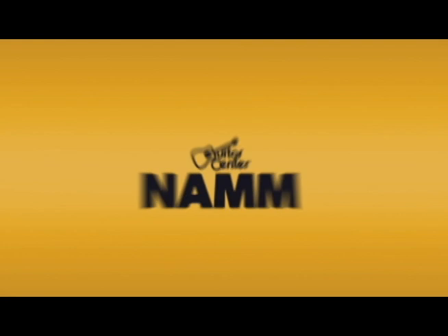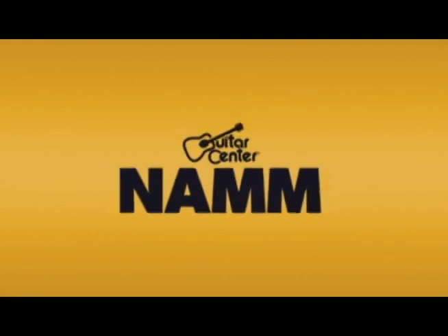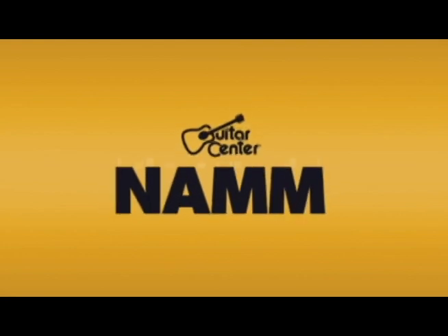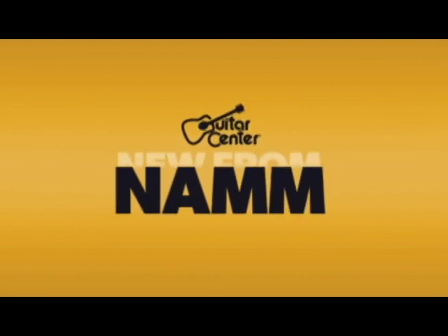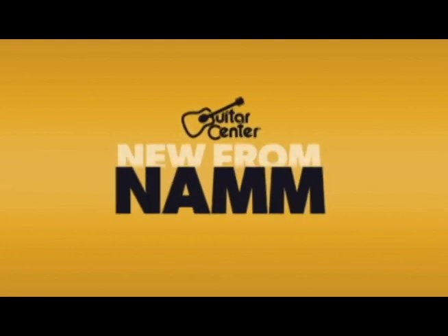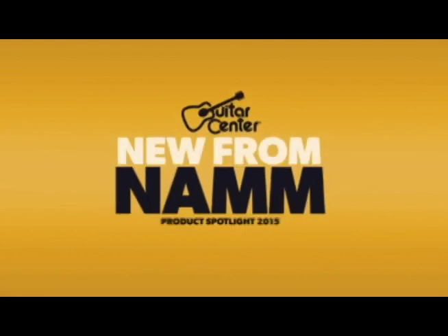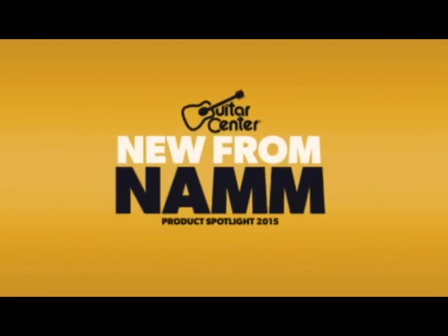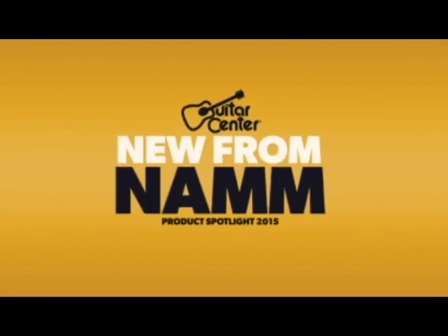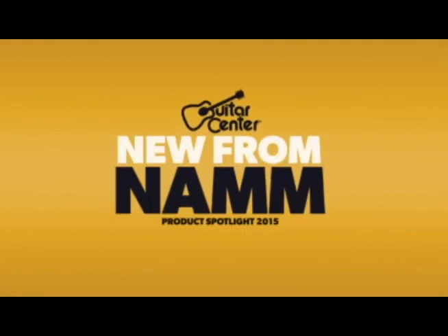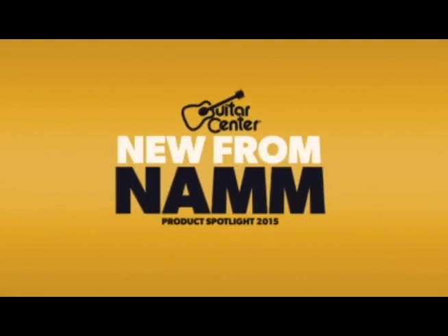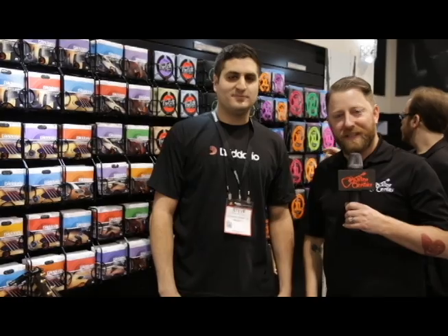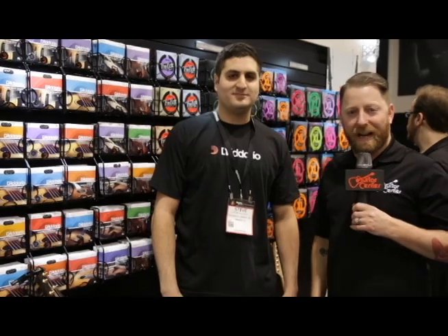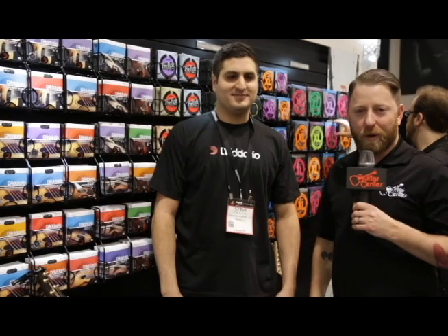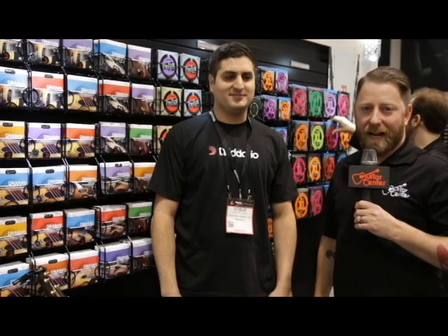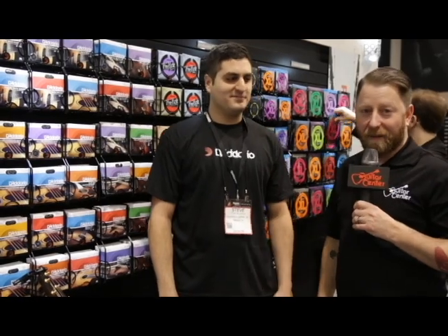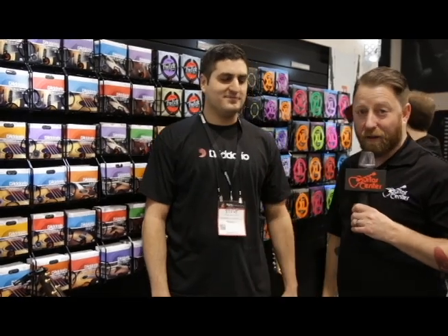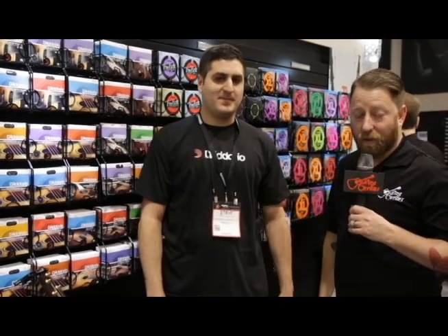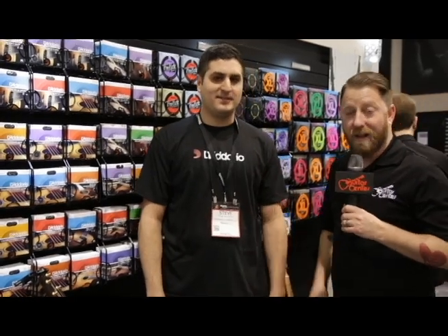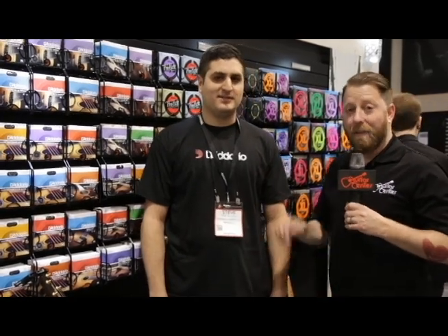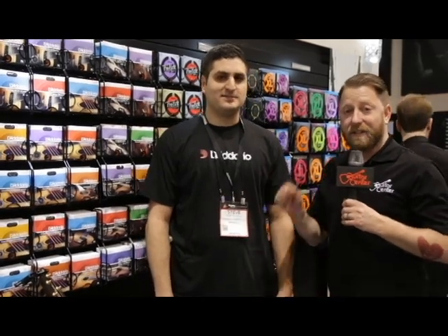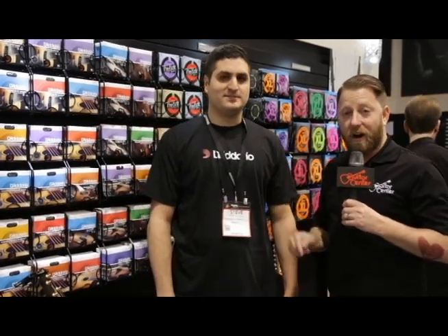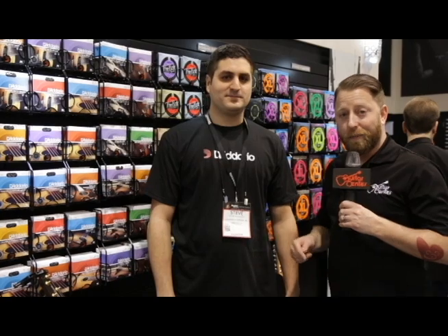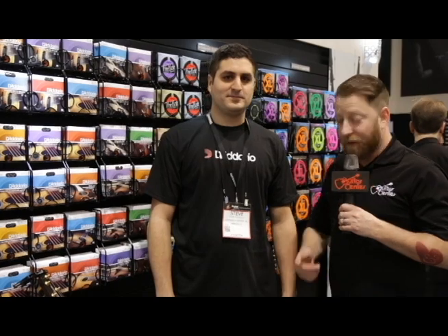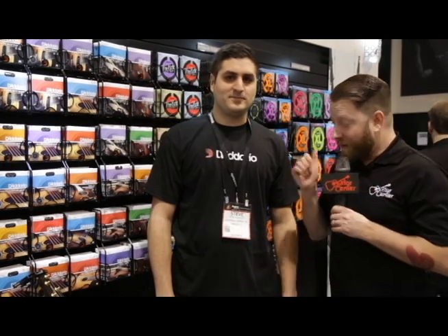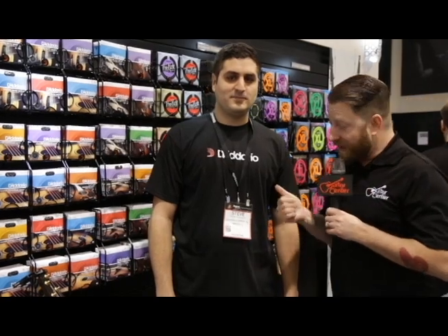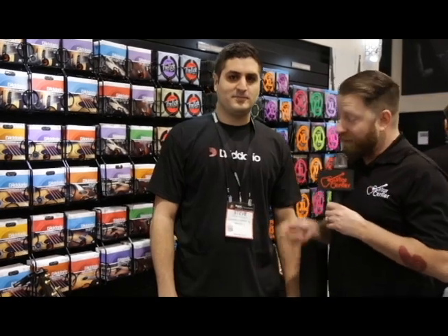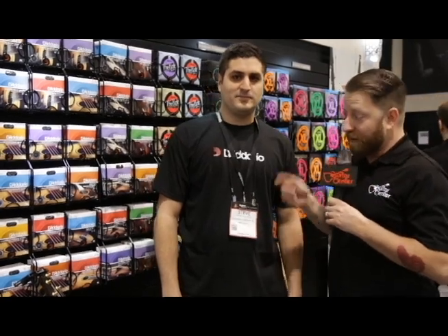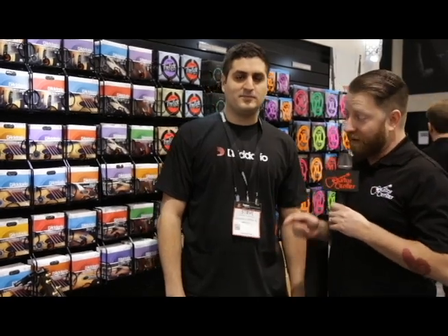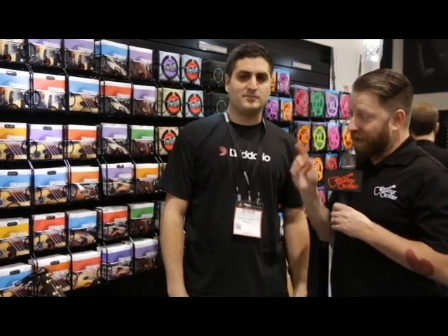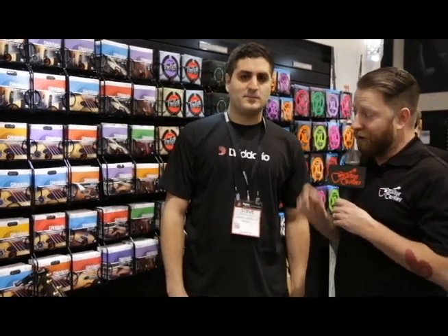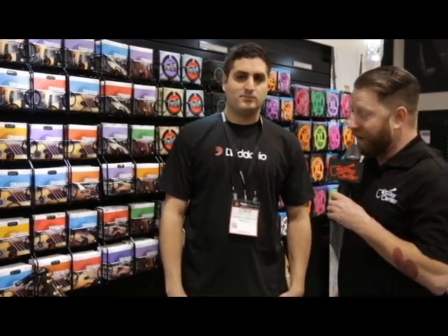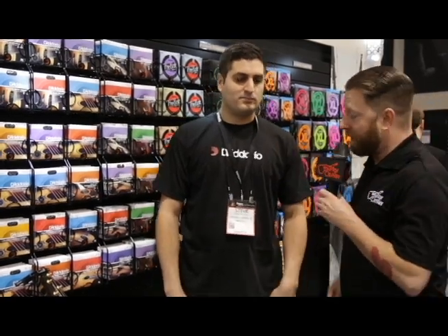Hi, this is Jeremy Cole with Guitar Center. We're at the 2015 NAMM Show in Anaheim, California. I'm at the Daddario booth with Steve, who's going to tell us about the new EXPs.